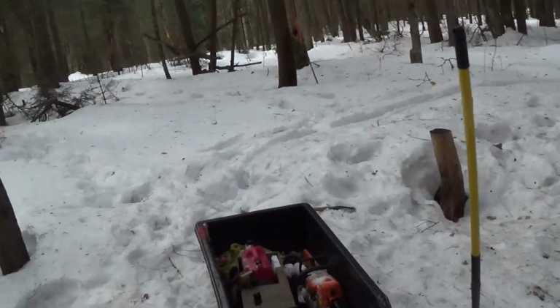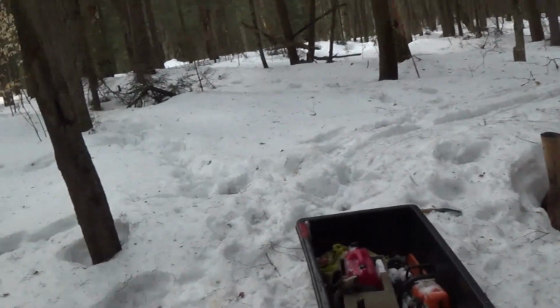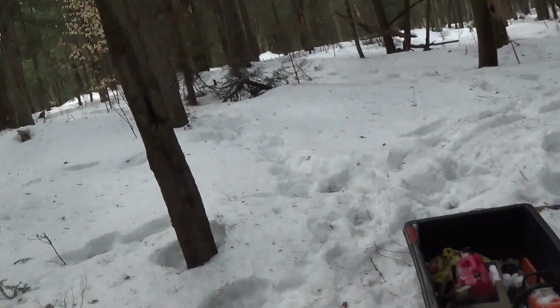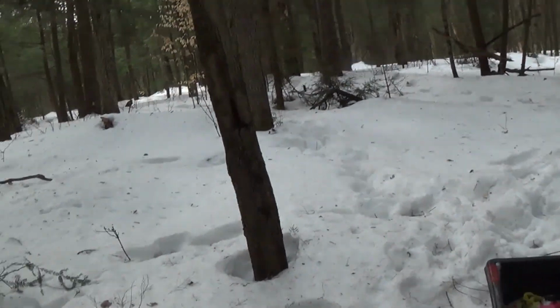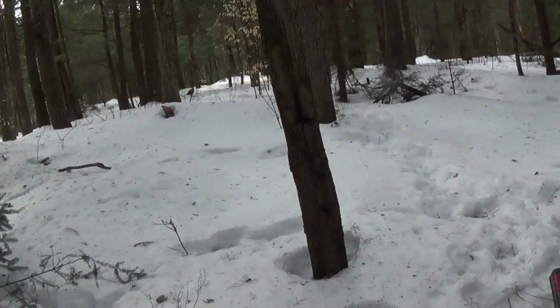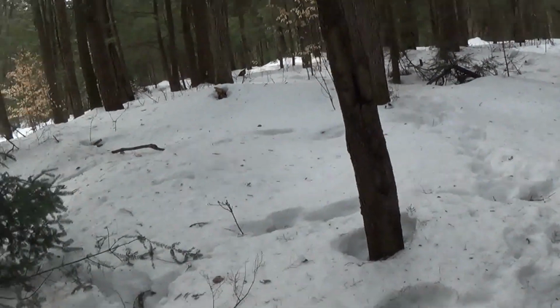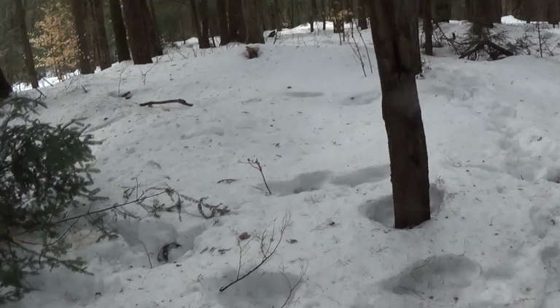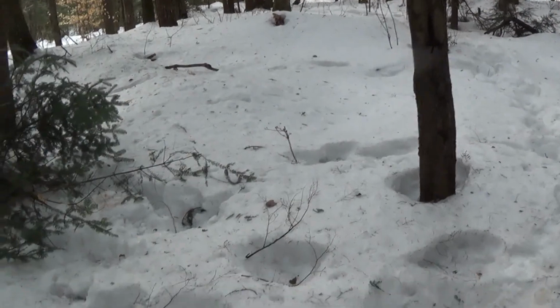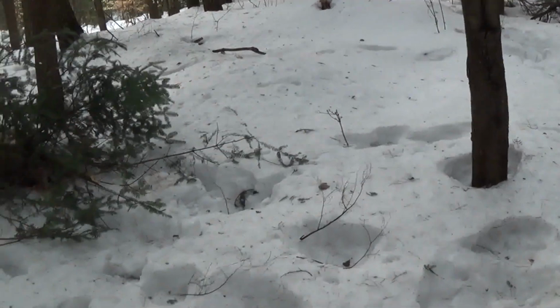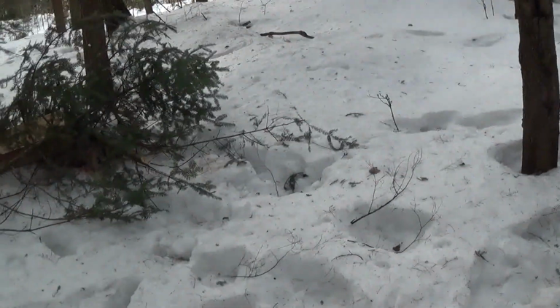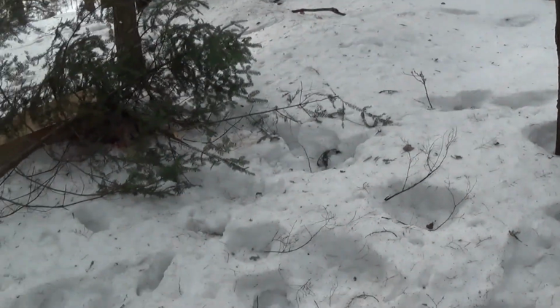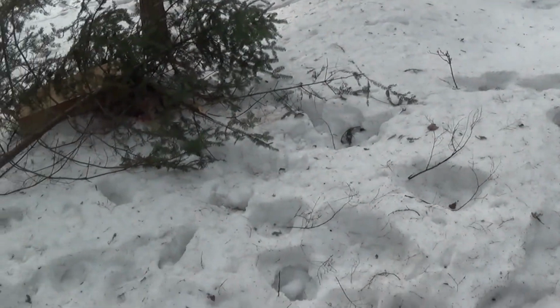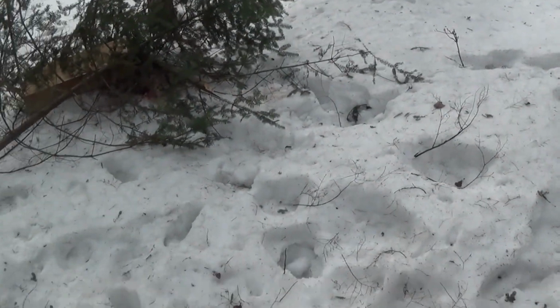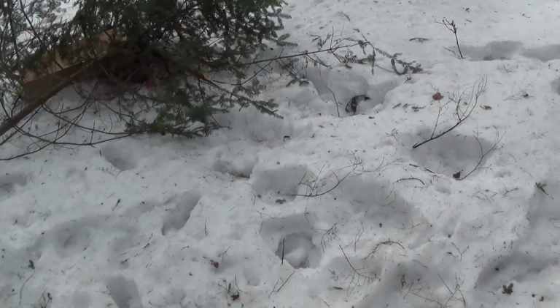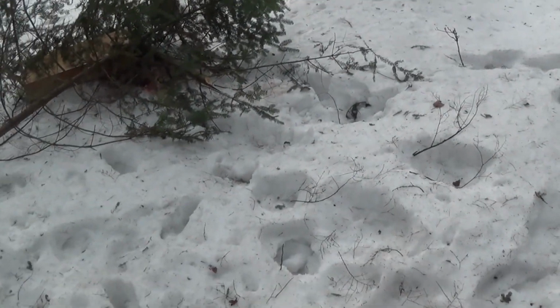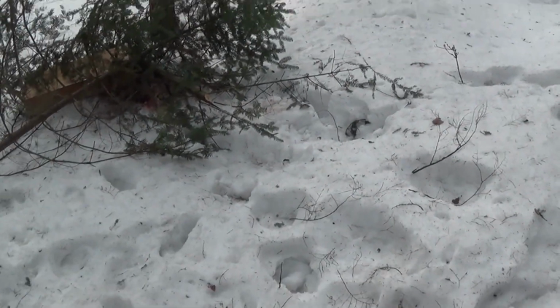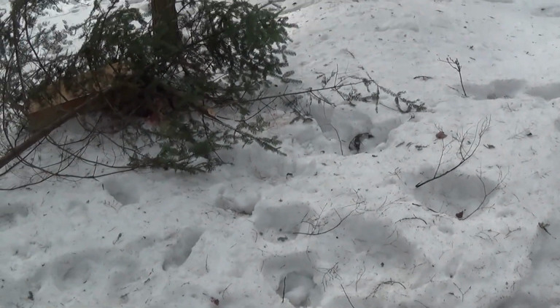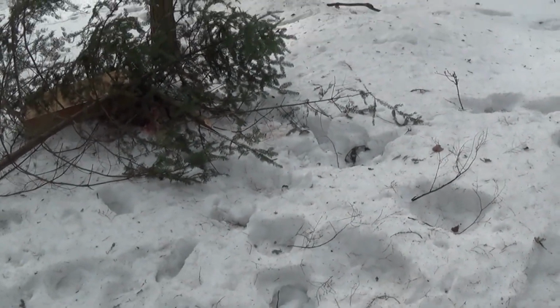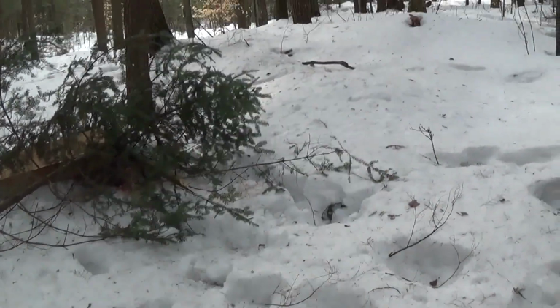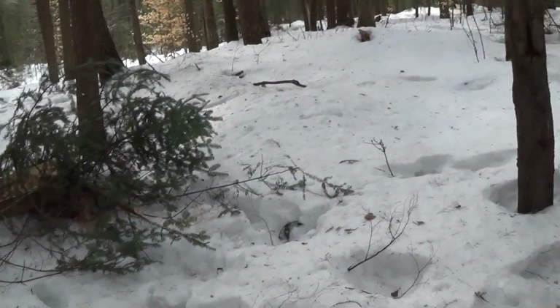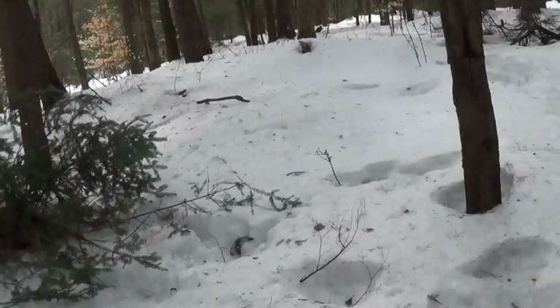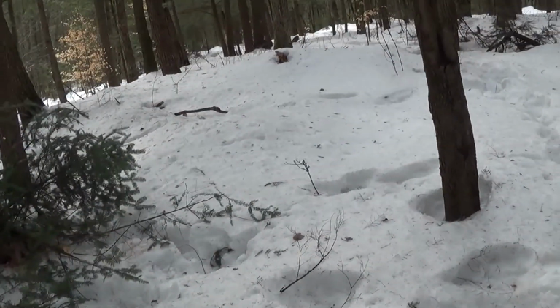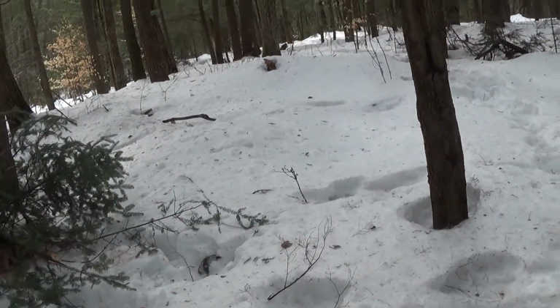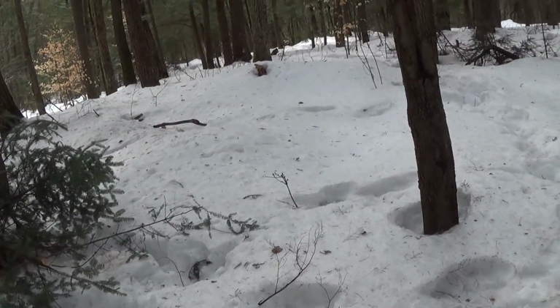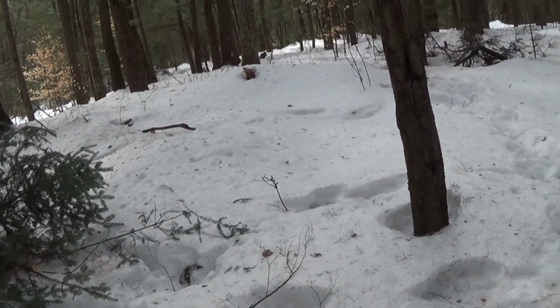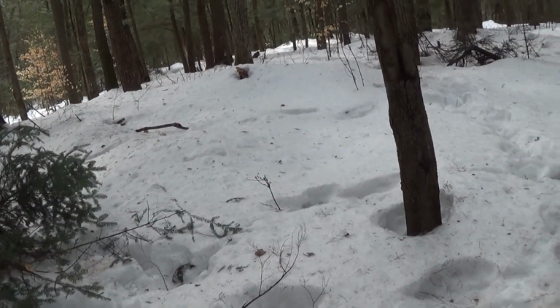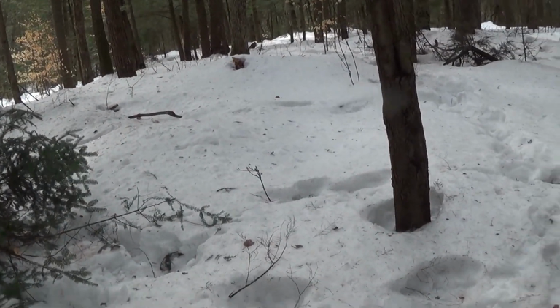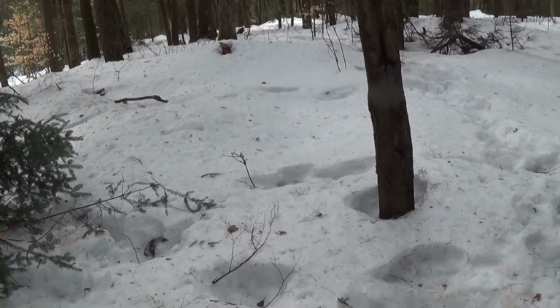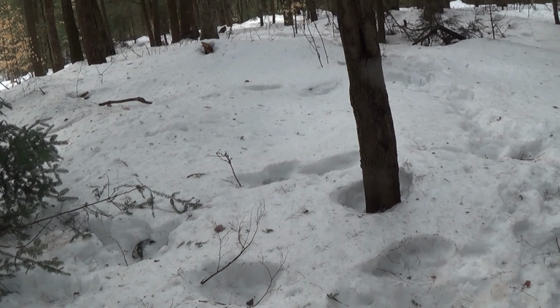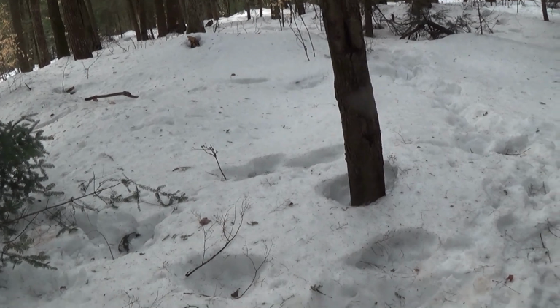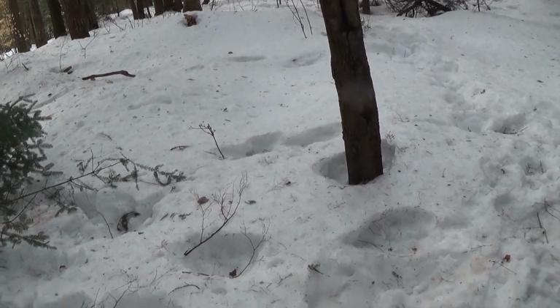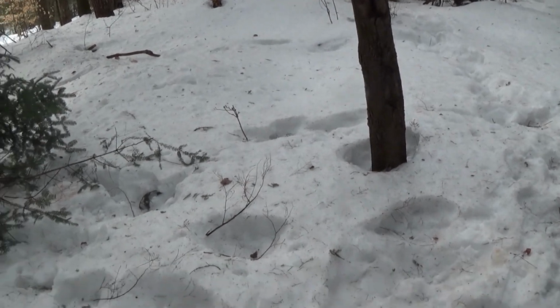About three weeks from now I'll probably start baiting the bears and hopefully get one this spring. We'll see you down the trail guys.